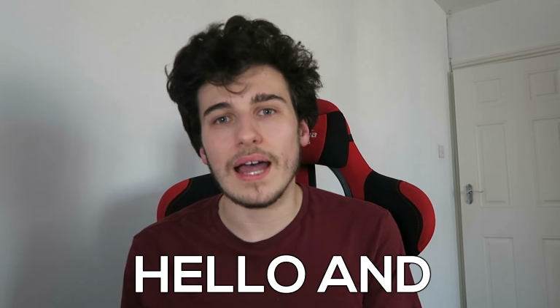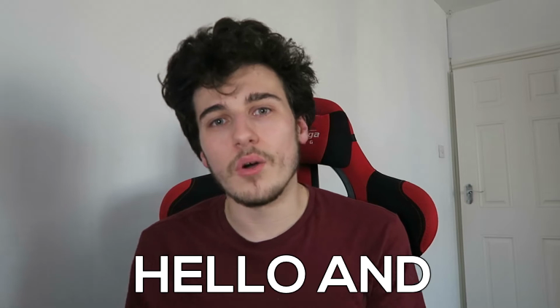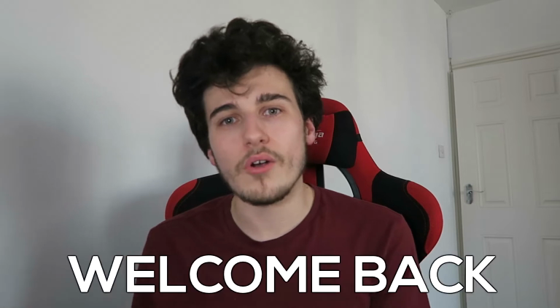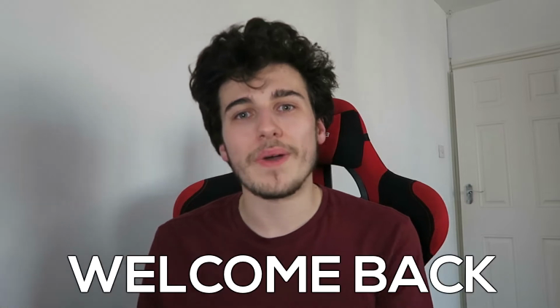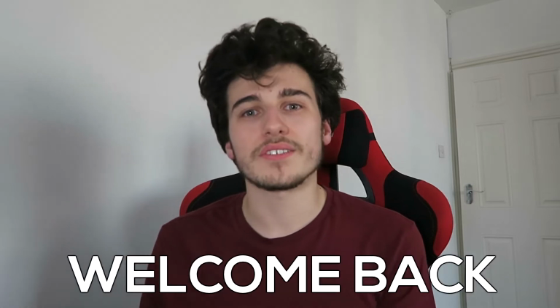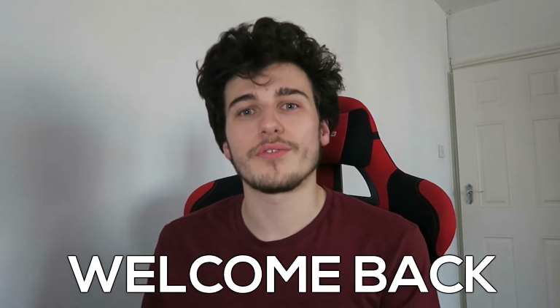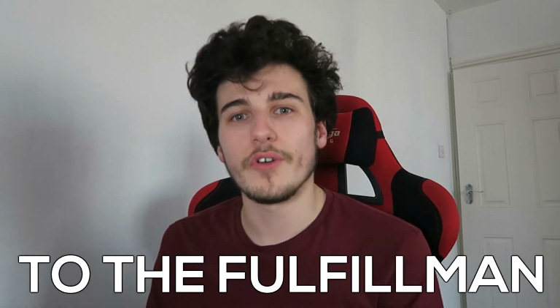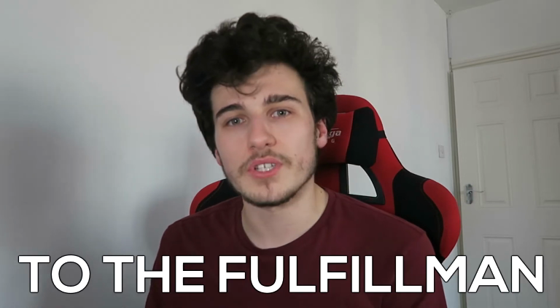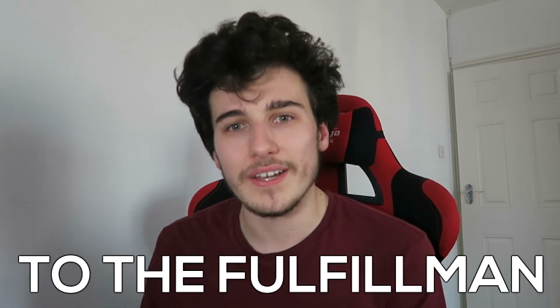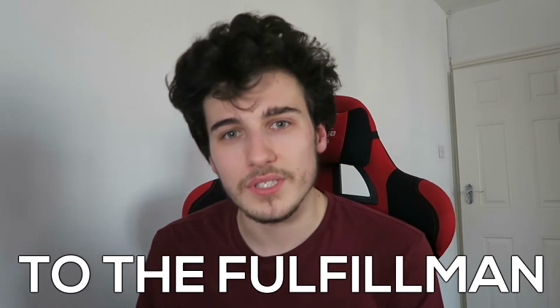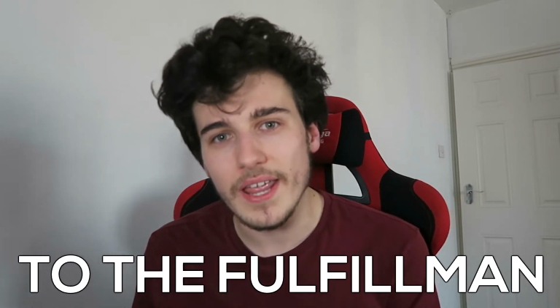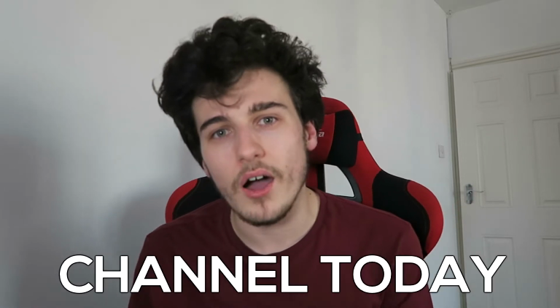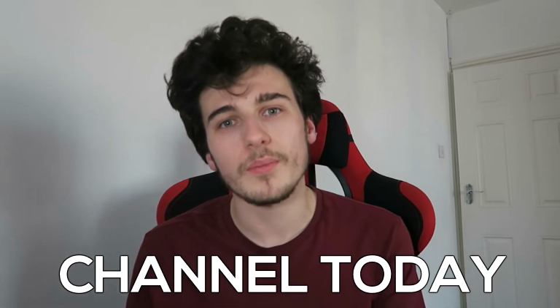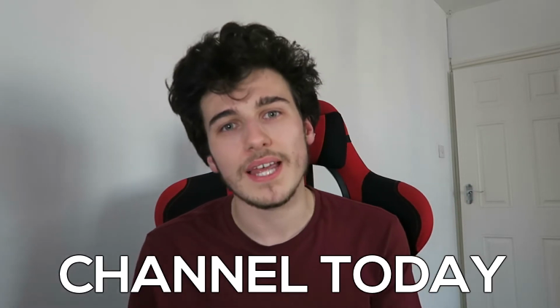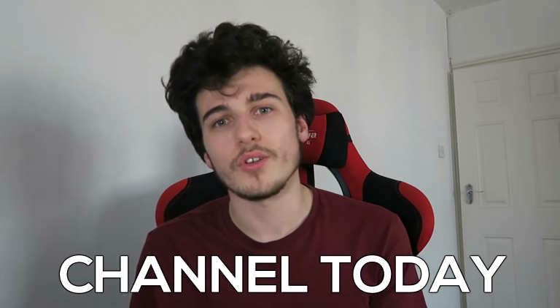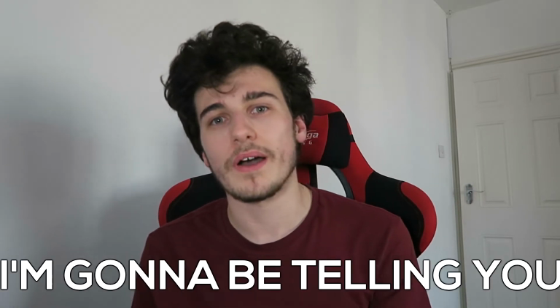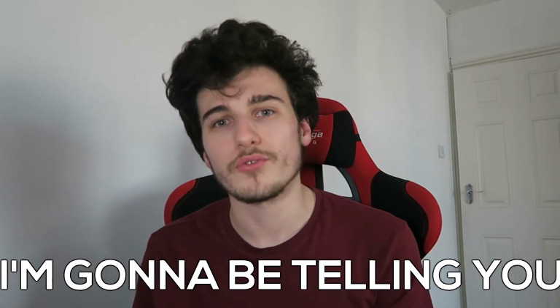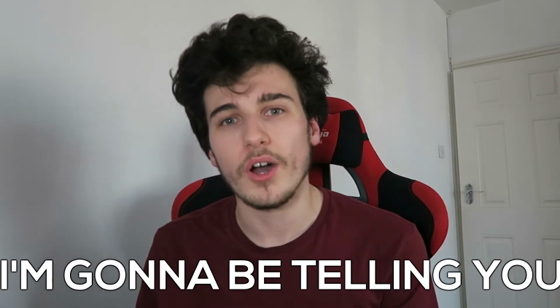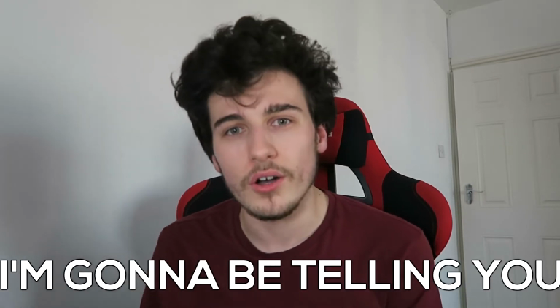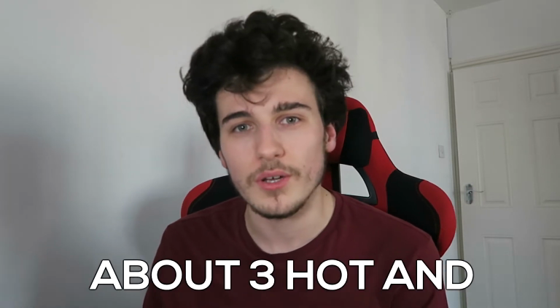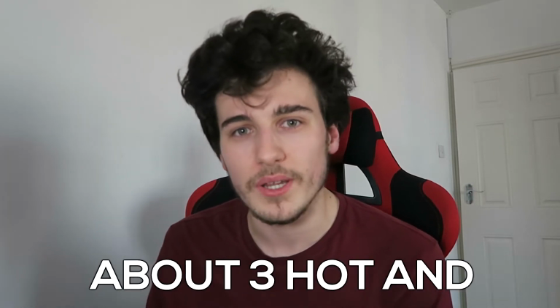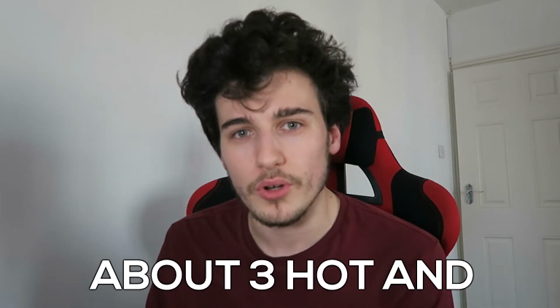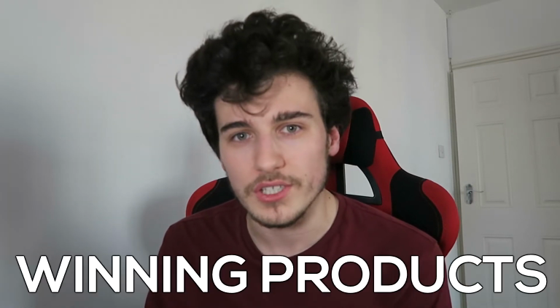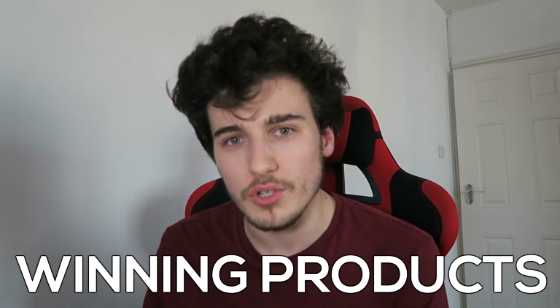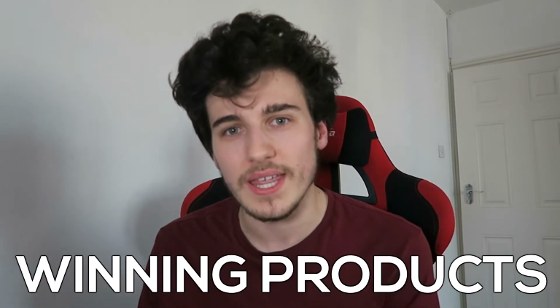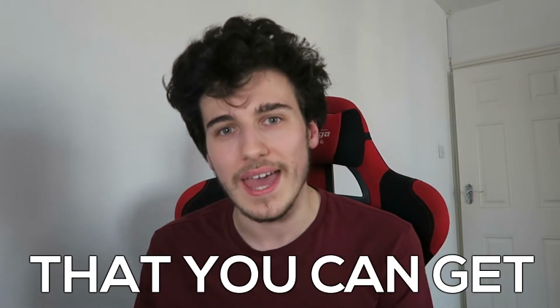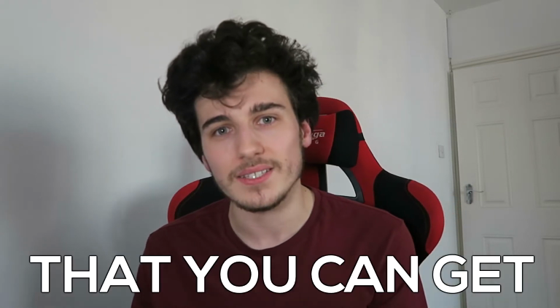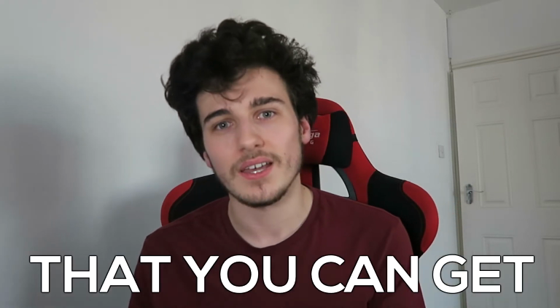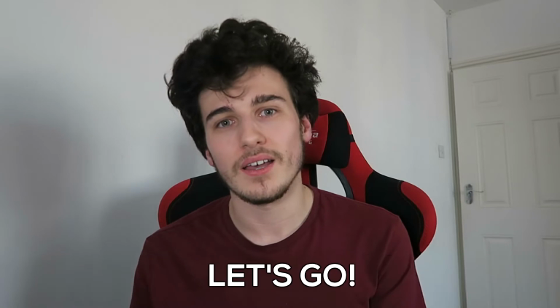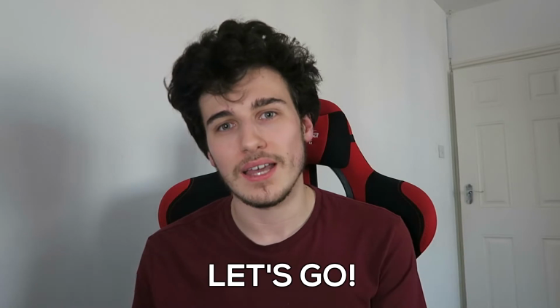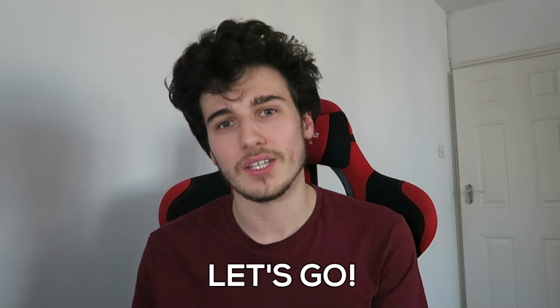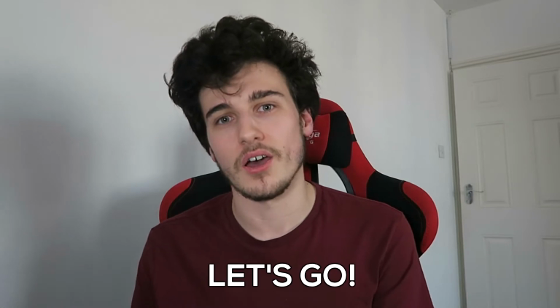Hello and welcome back to the fulfillment channel. Today I'm going to be telling you about three hot and winning products that you can get. Let's go.